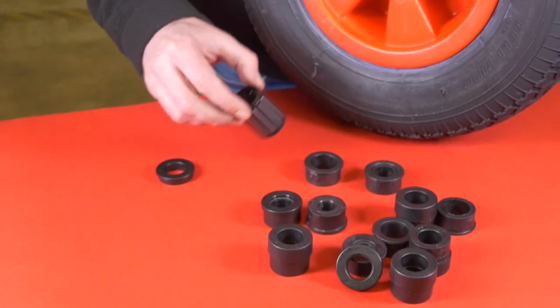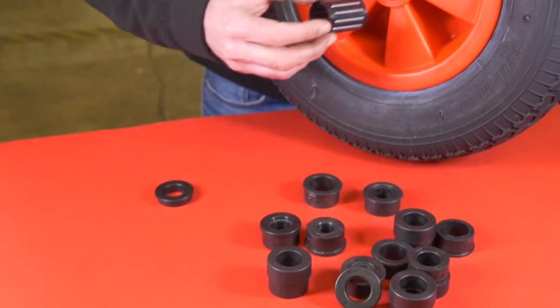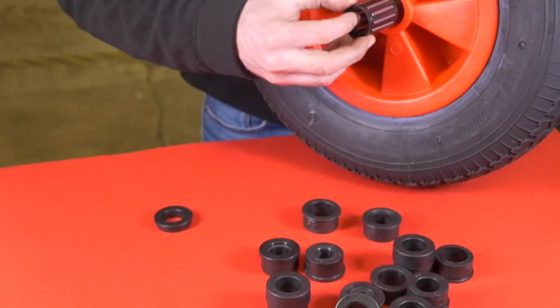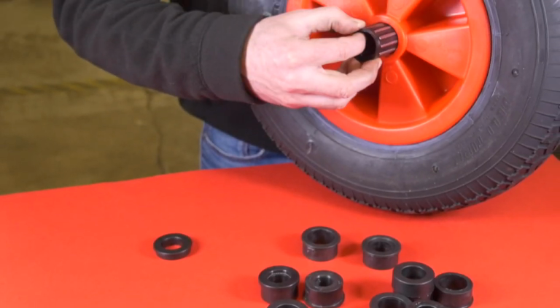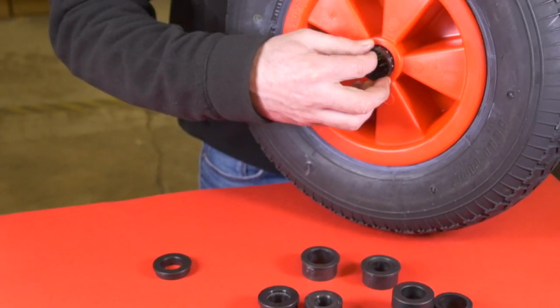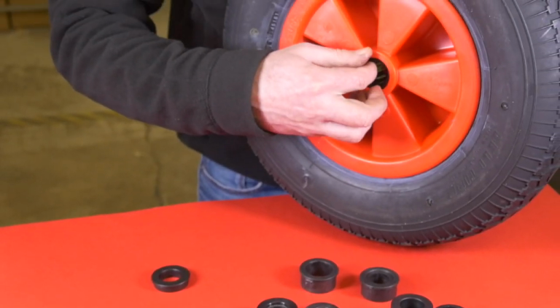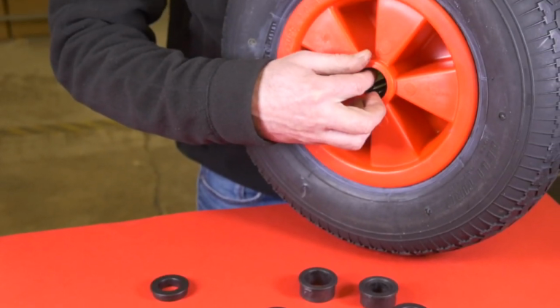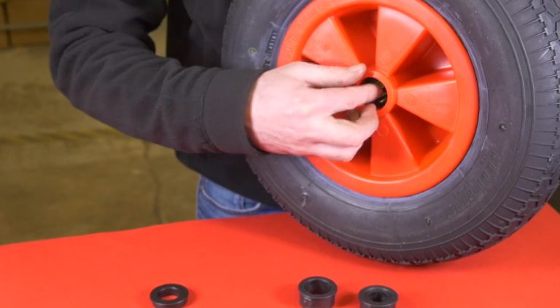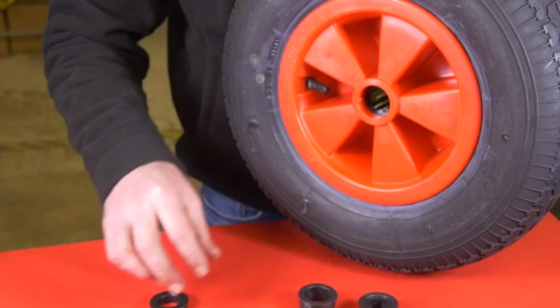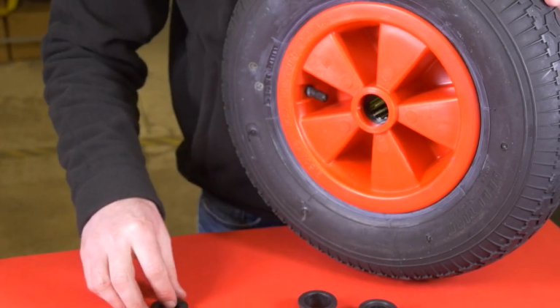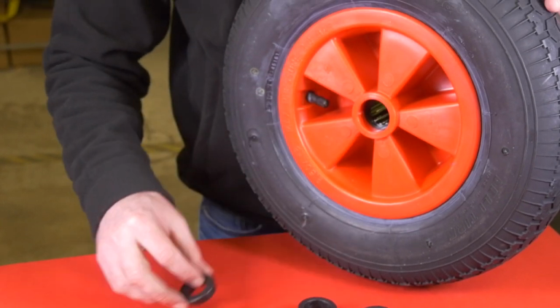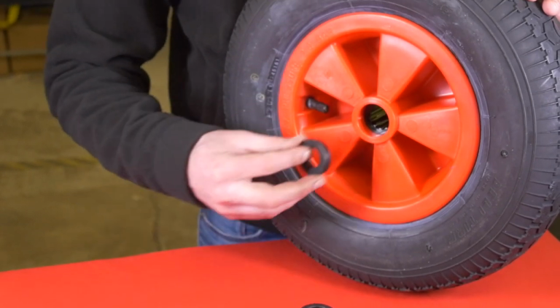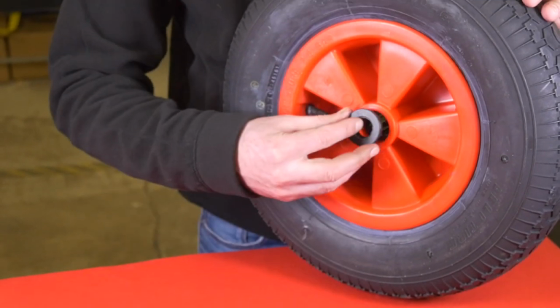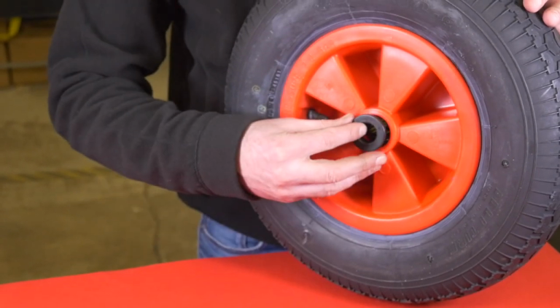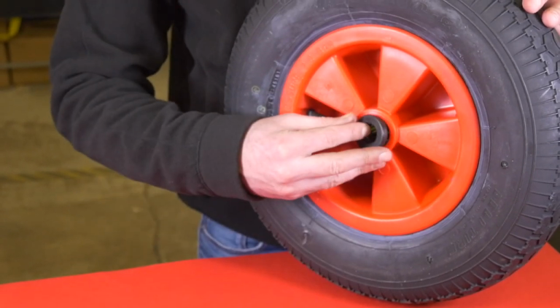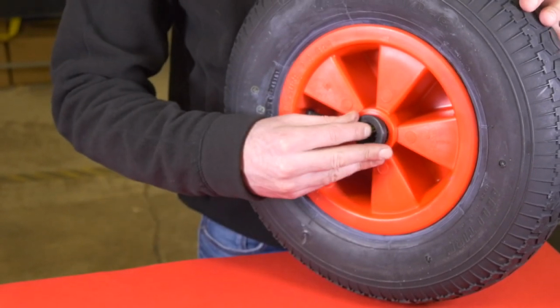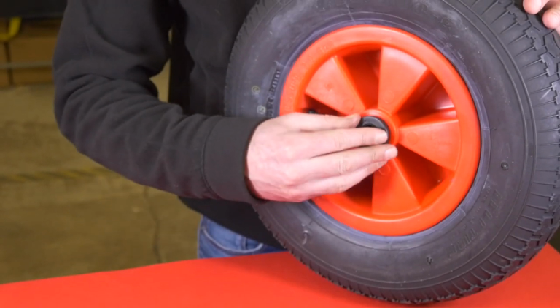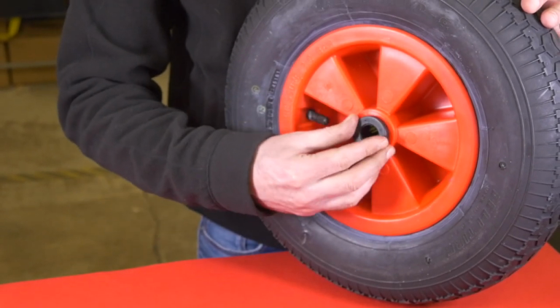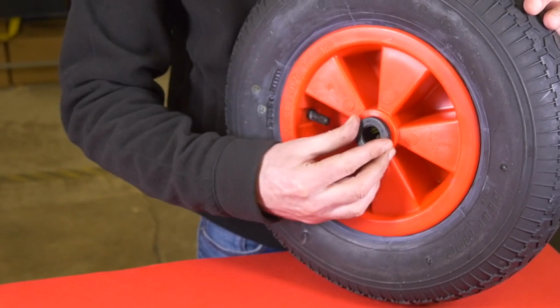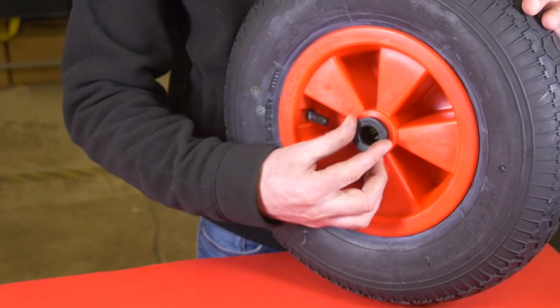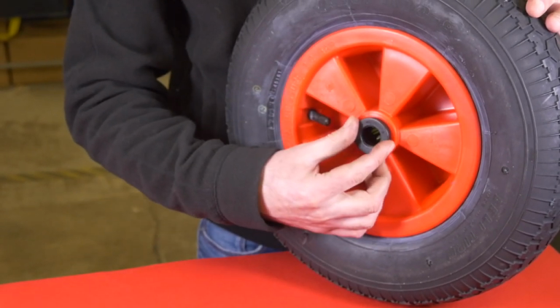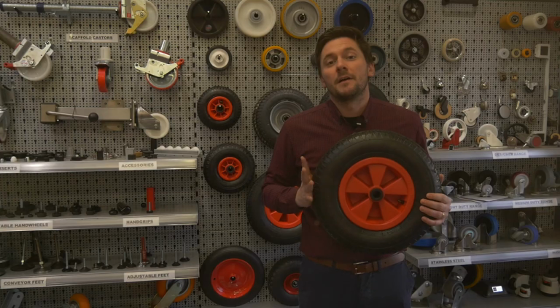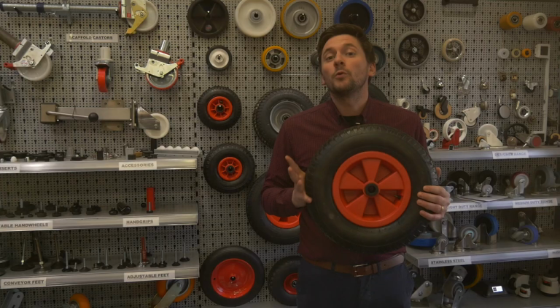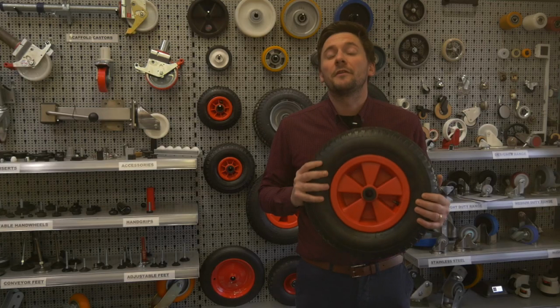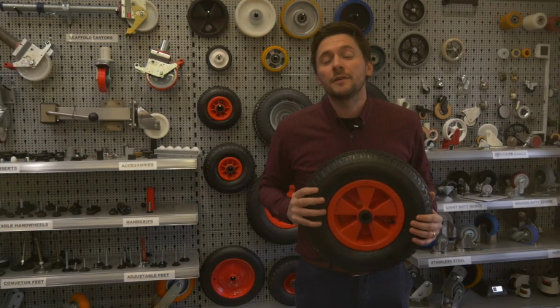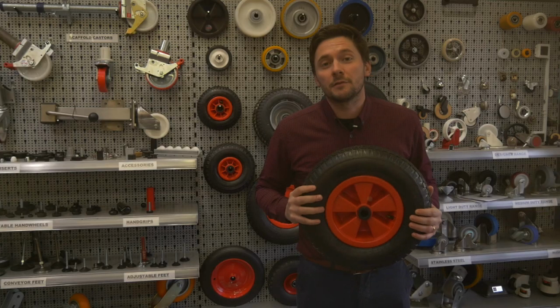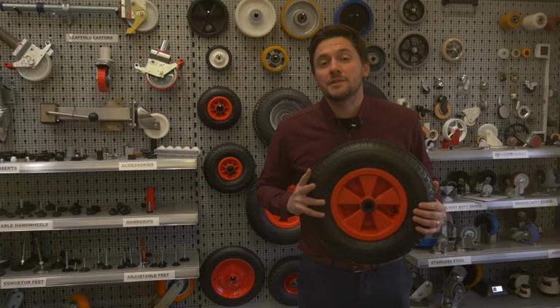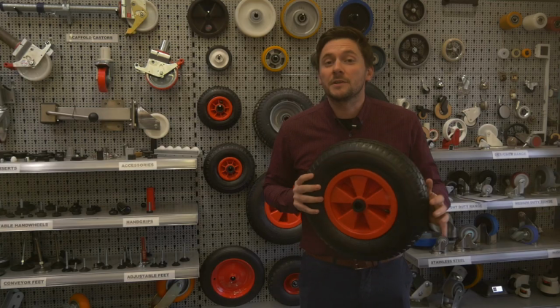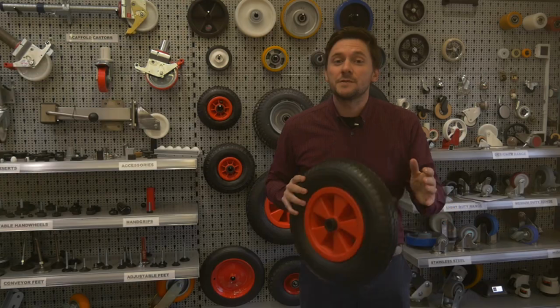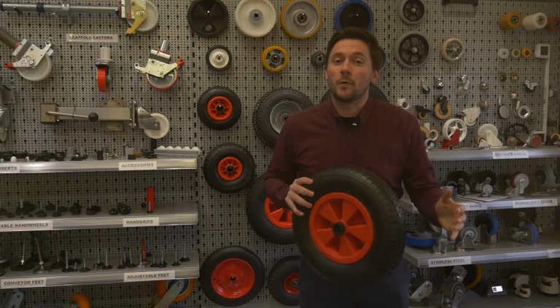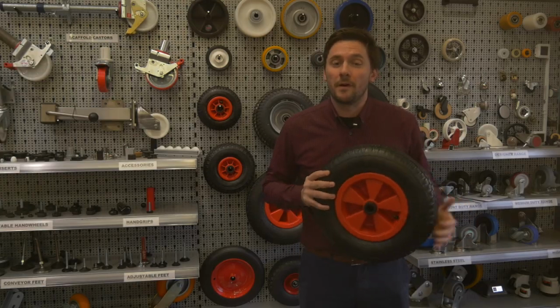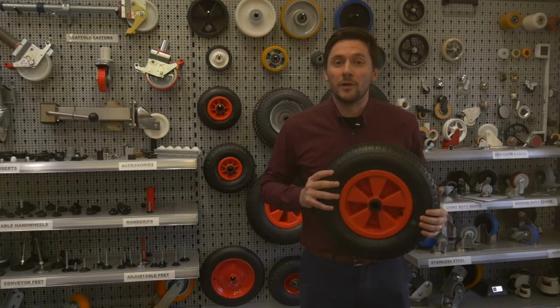We also have a range of spacers and bushes available for most hub lengths and bore sizes. There are also a few considerations when choosing your wheelbarrow wheel.